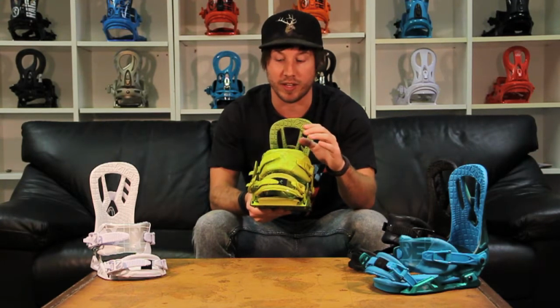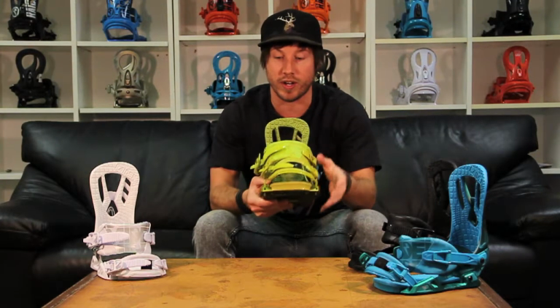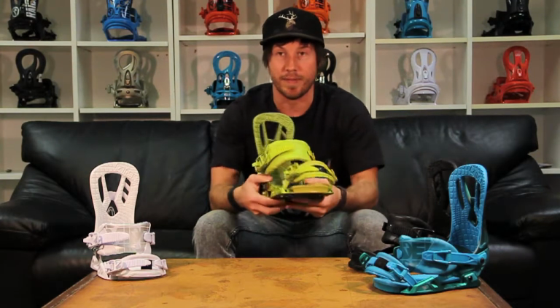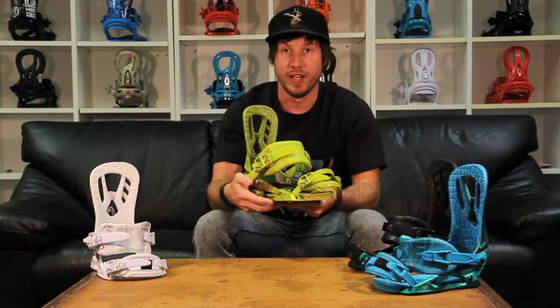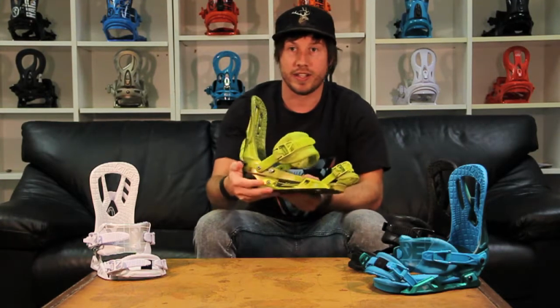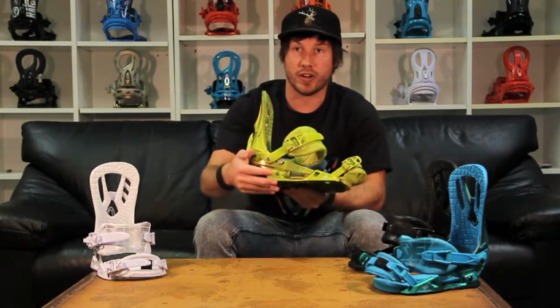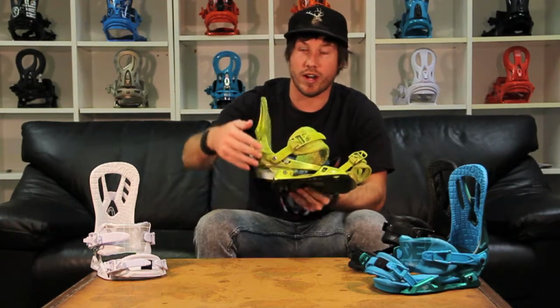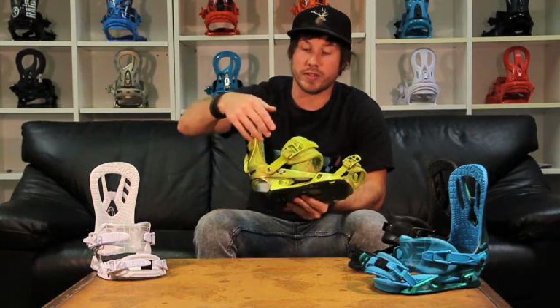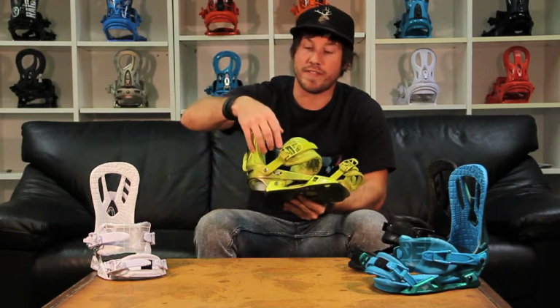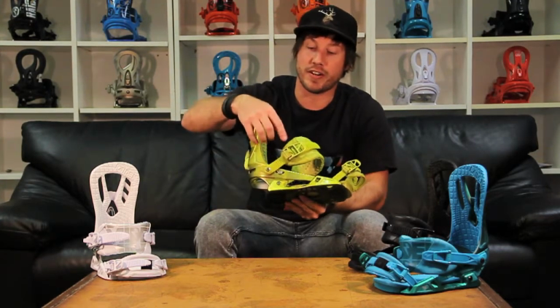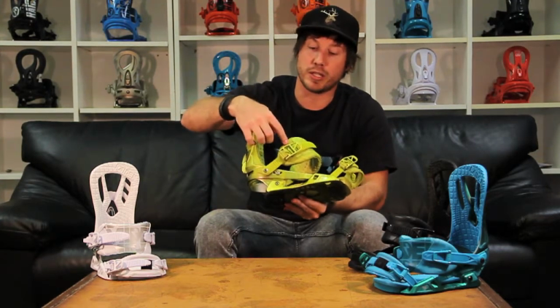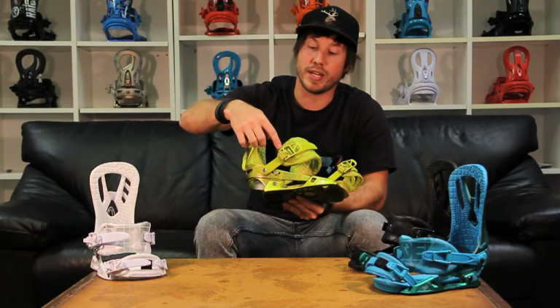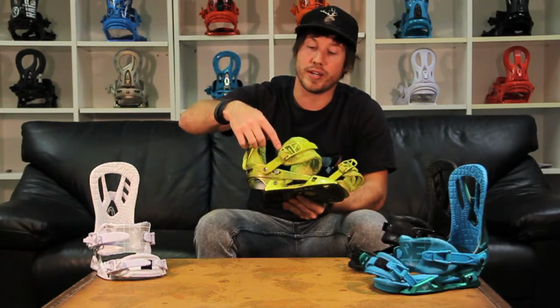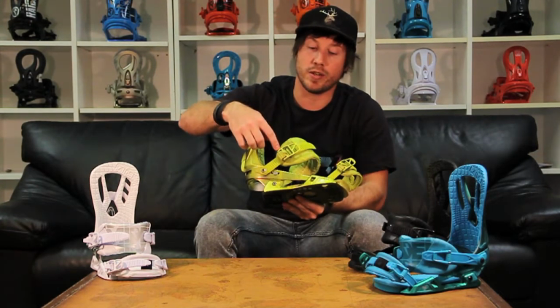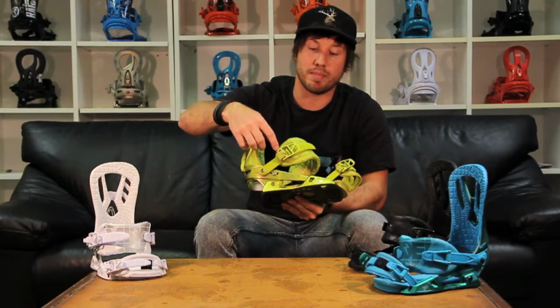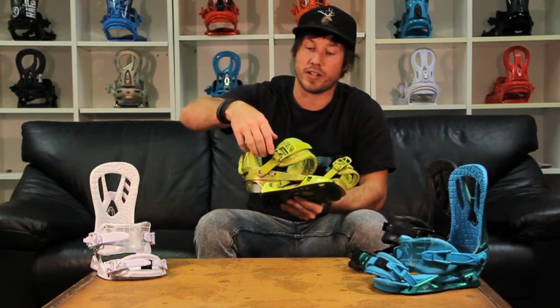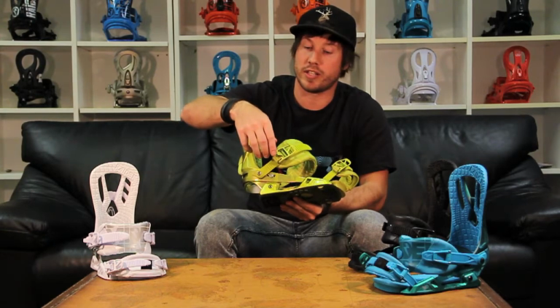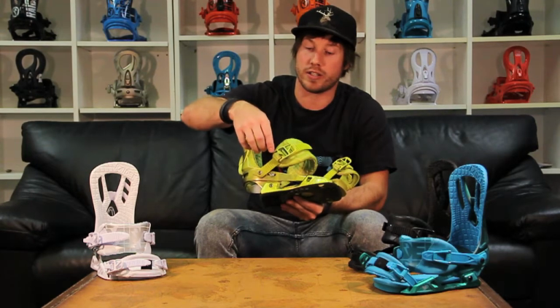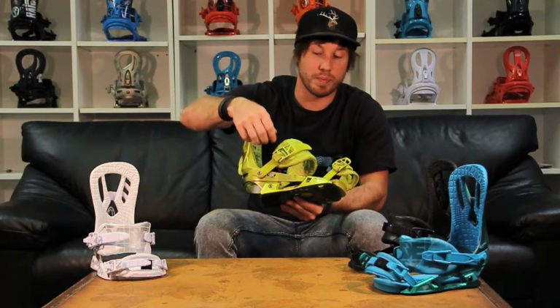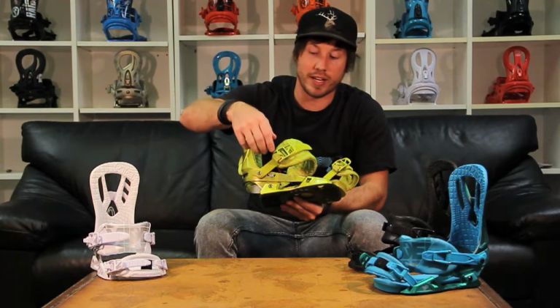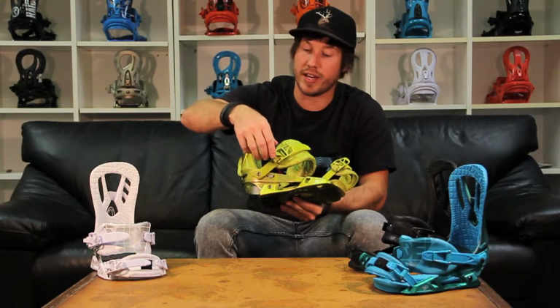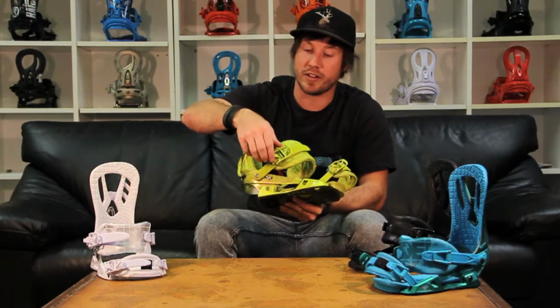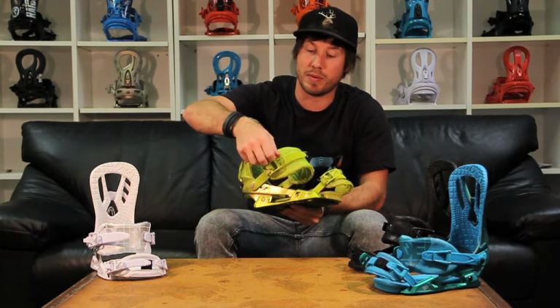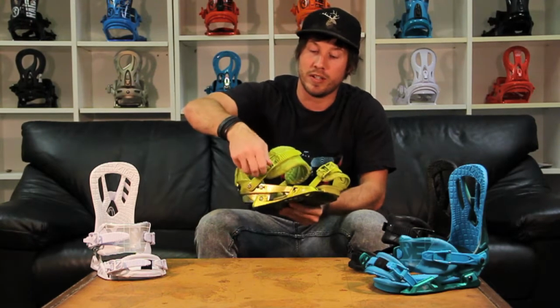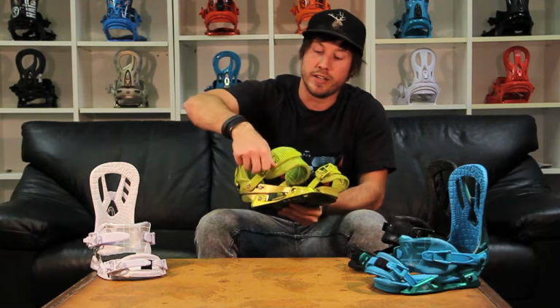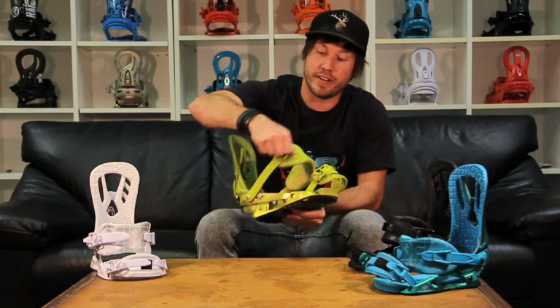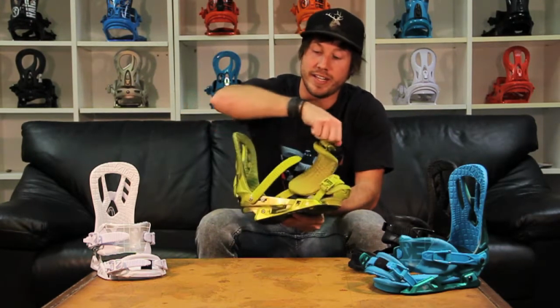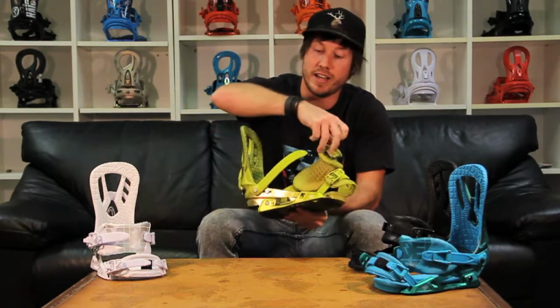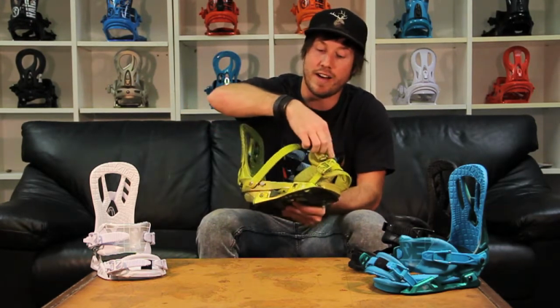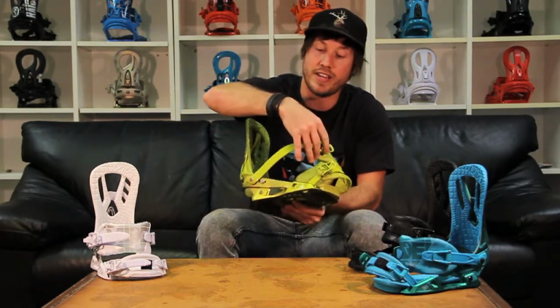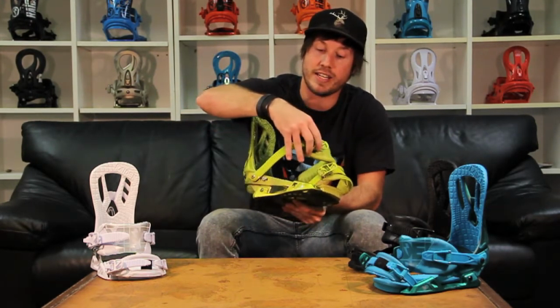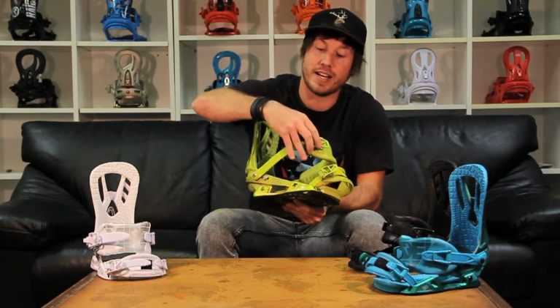The ankle strap is also tool-less so again you can get it to perfectly fit any type of boot that you wear. The Zero also features our speed wheel aluminum buckles — they're super lightweight, durable, easy off, easy on.